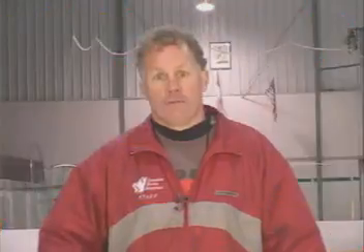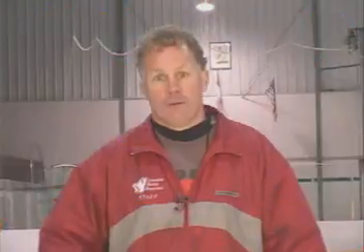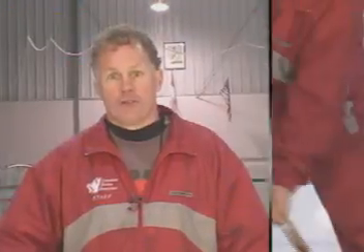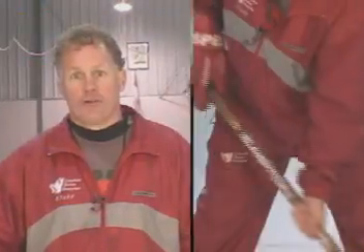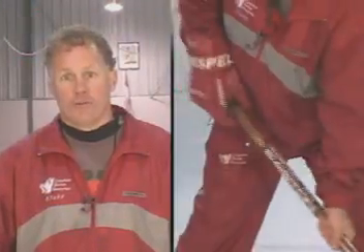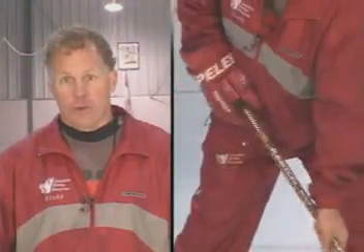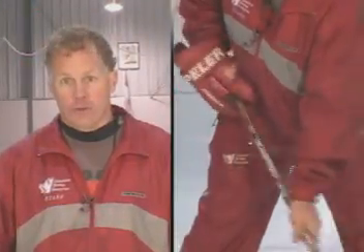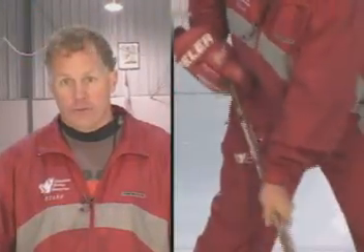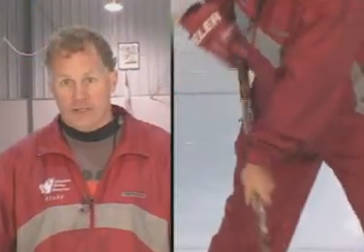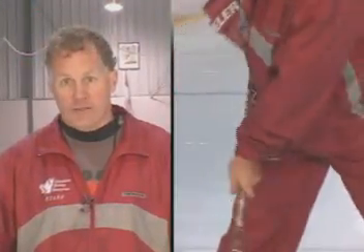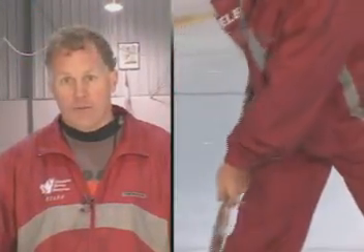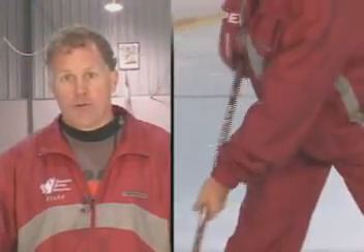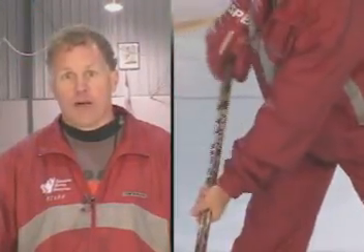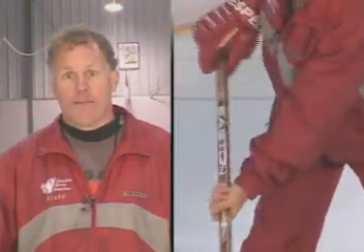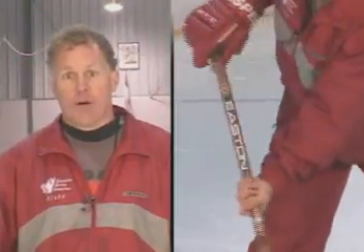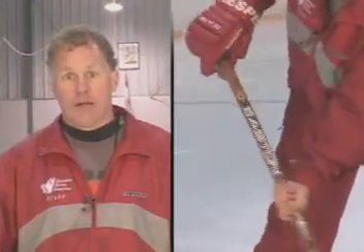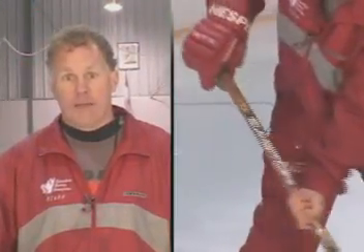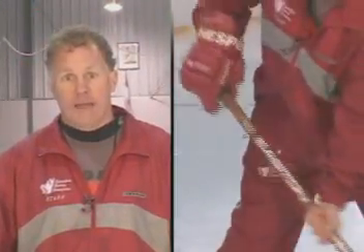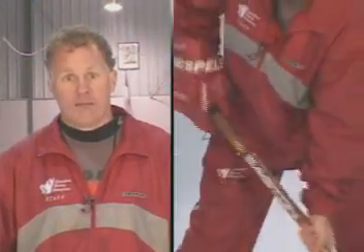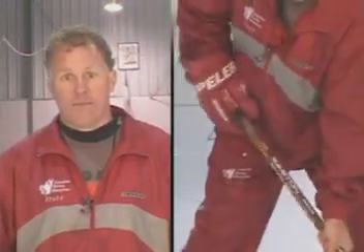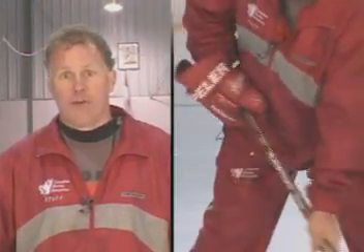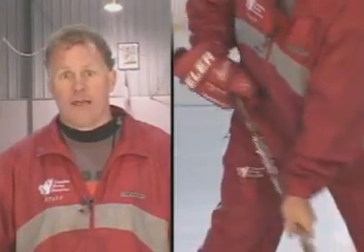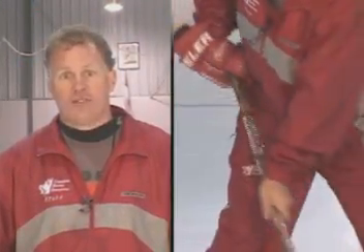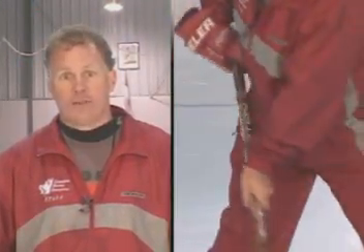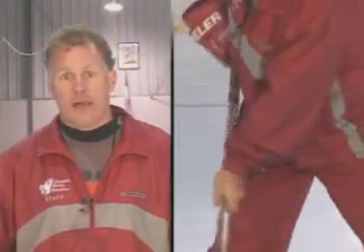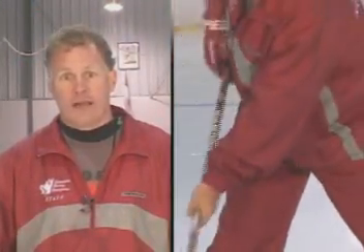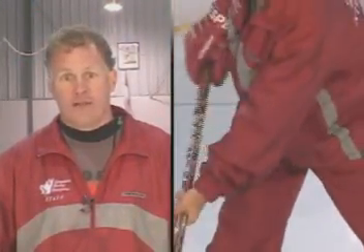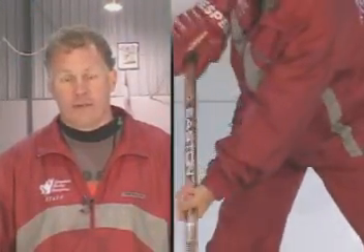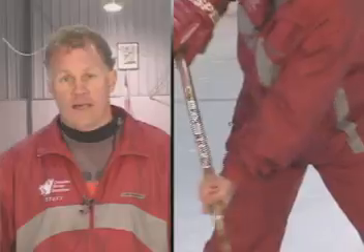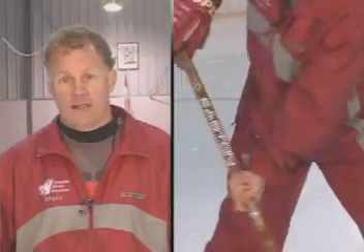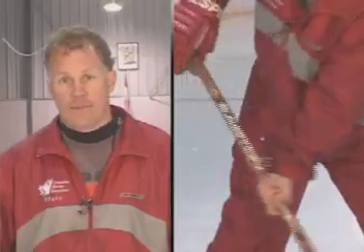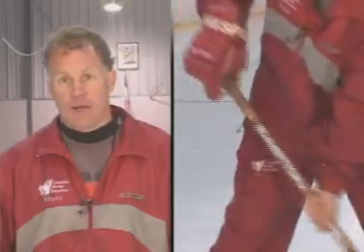First, roll your wrists — both top and bottom hands. Both hands should be active when handling the puck.